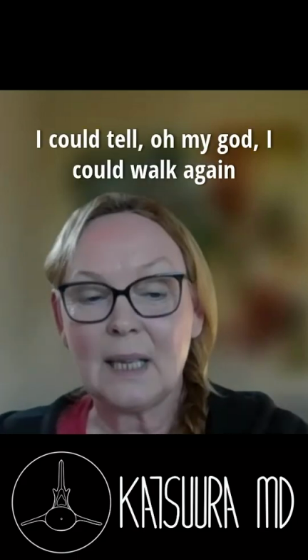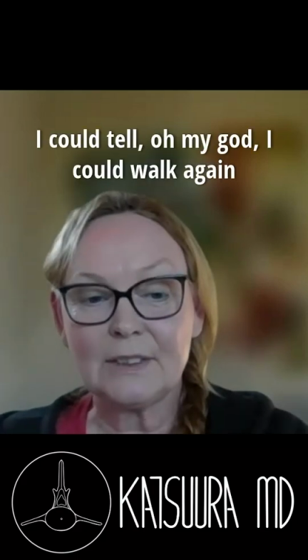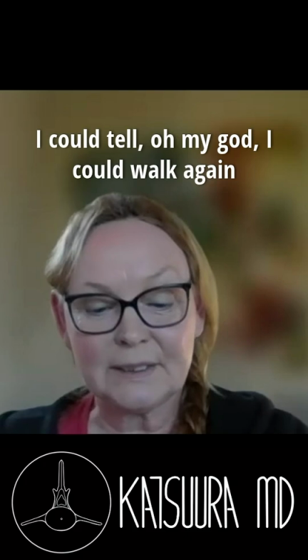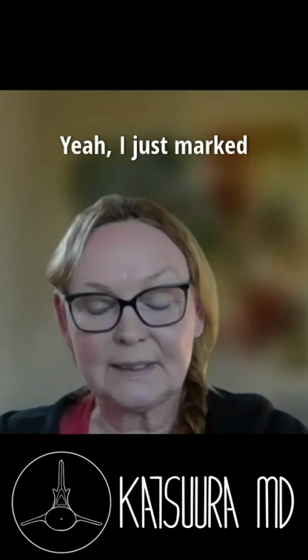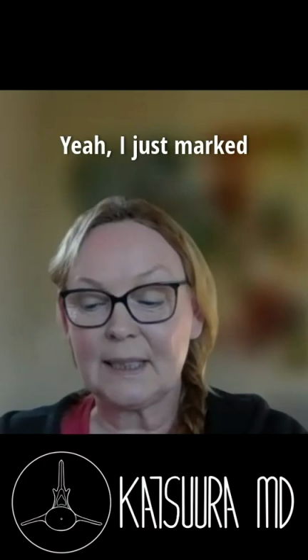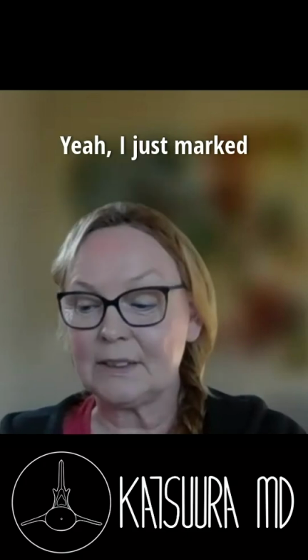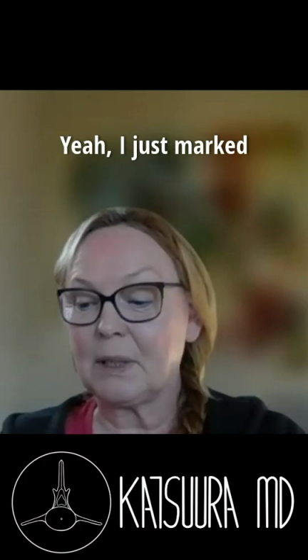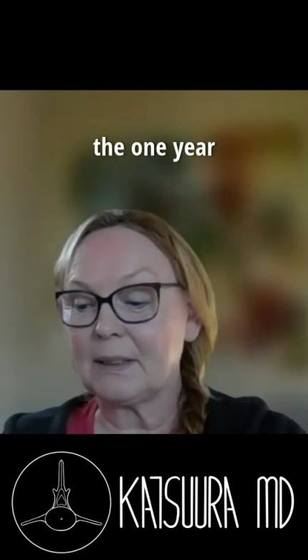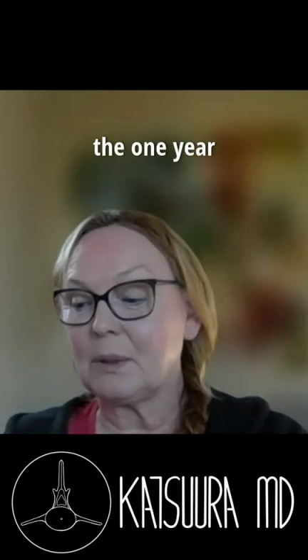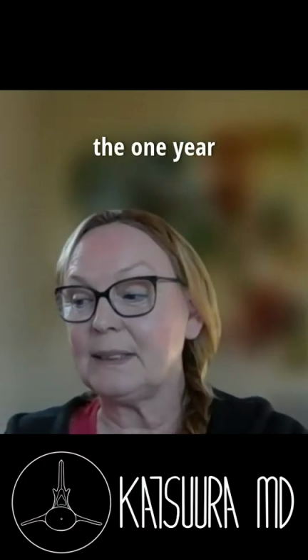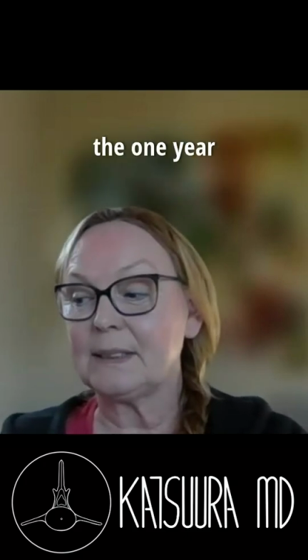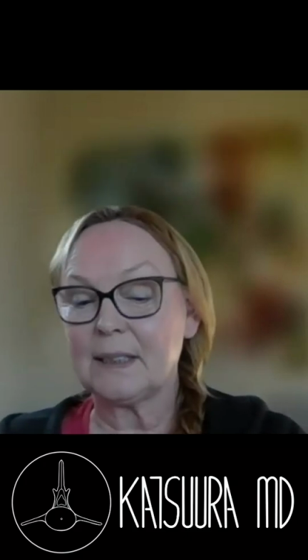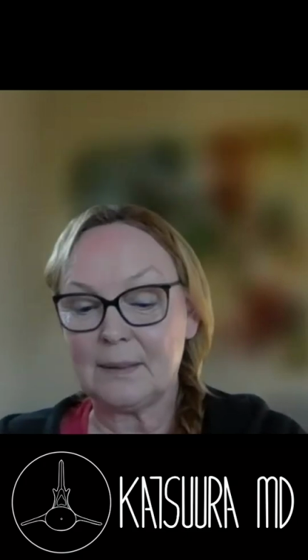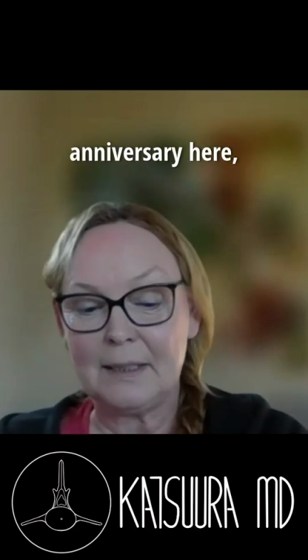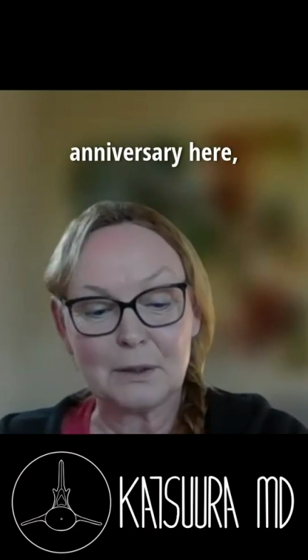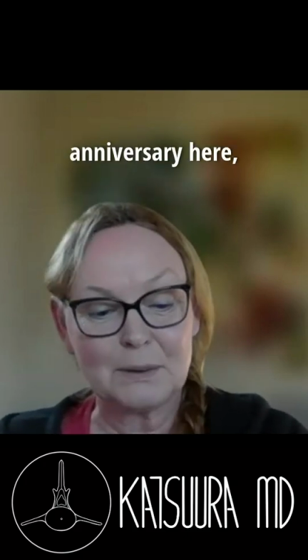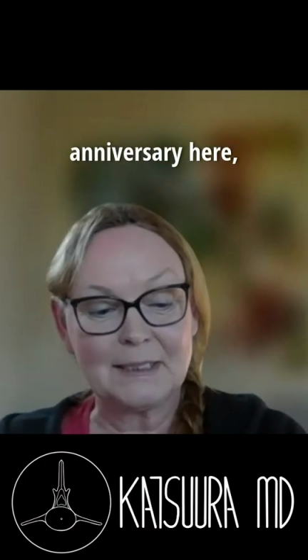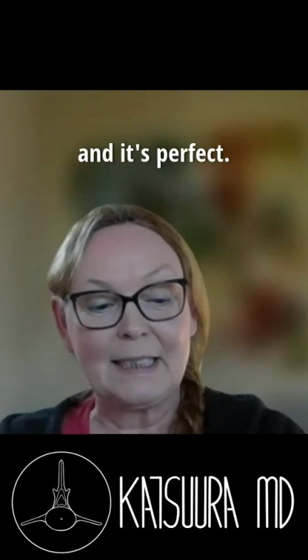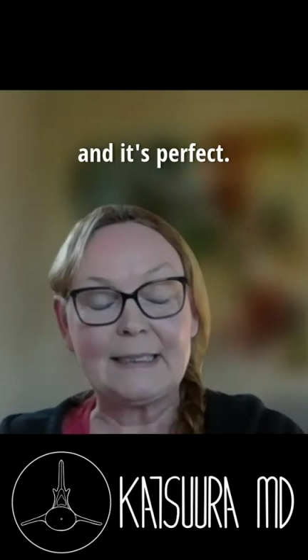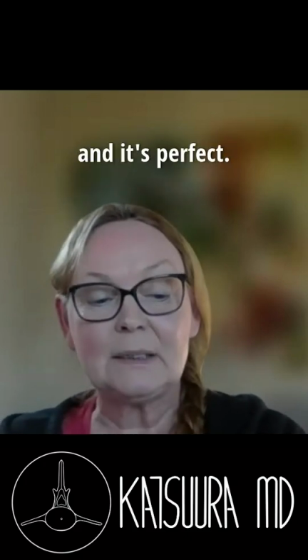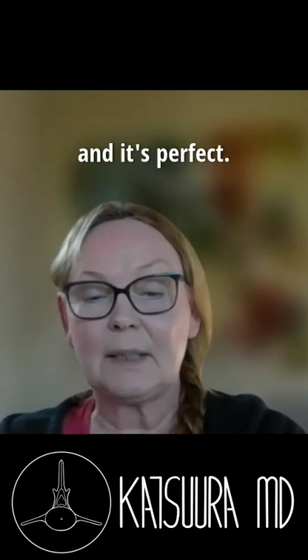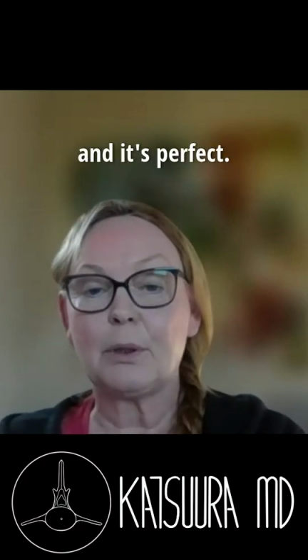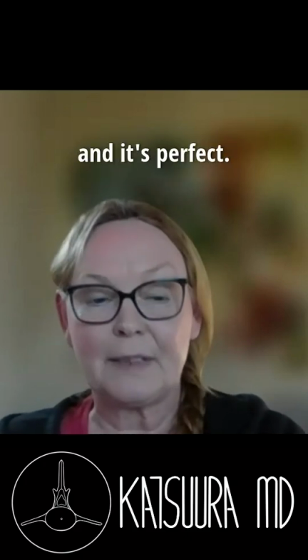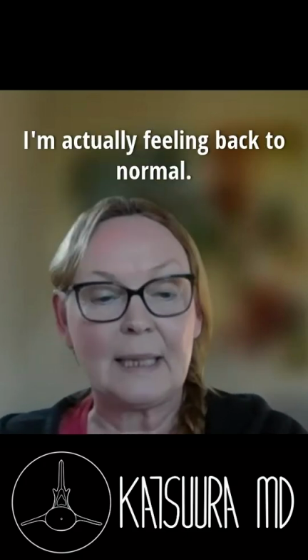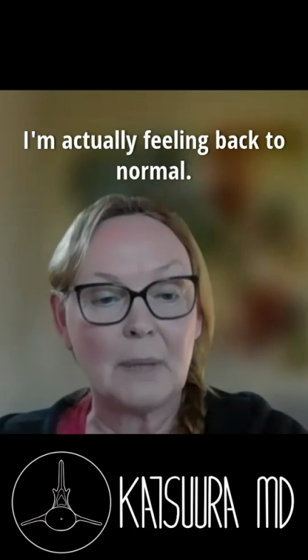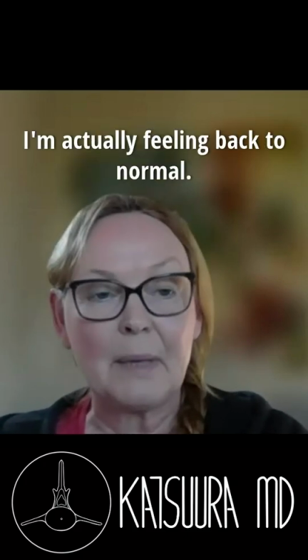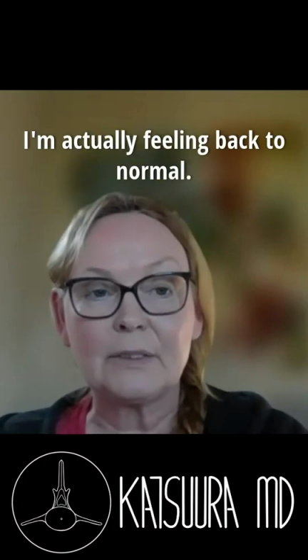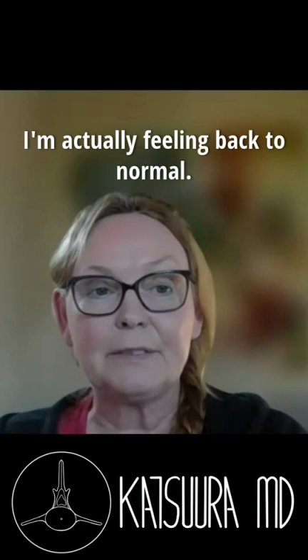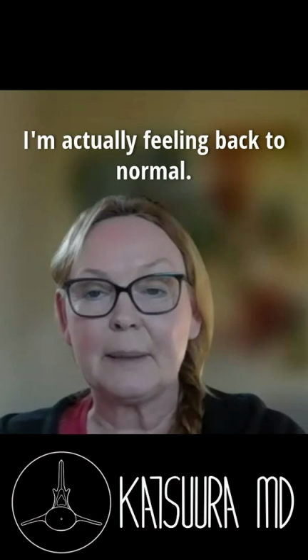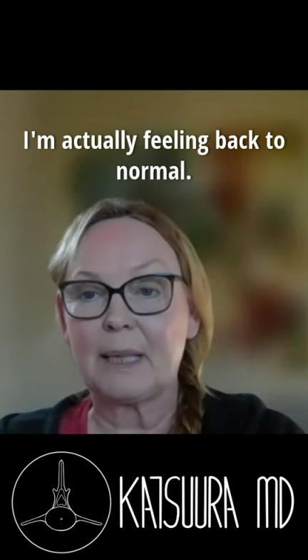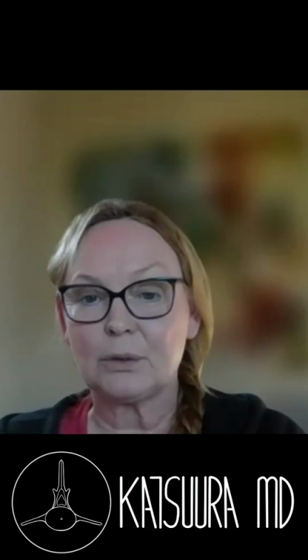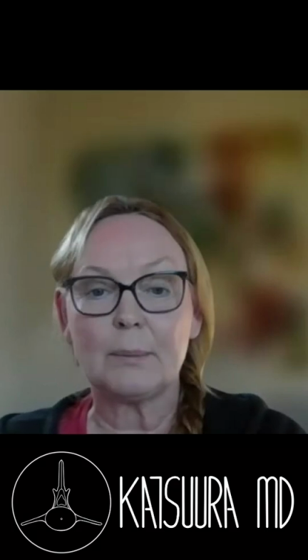I just marked the one-year anniversary and it's perfect. I'm actually feeling back to normal.